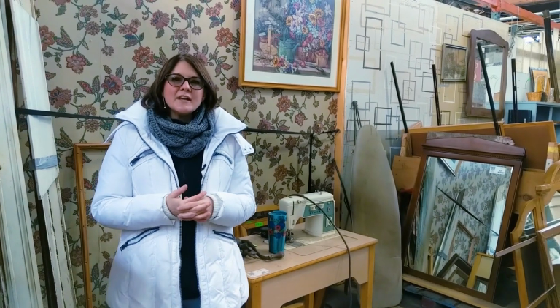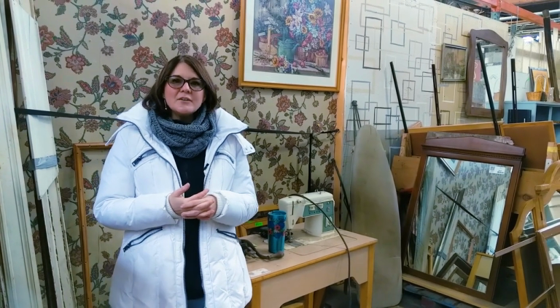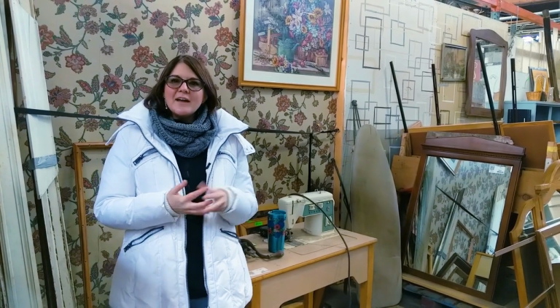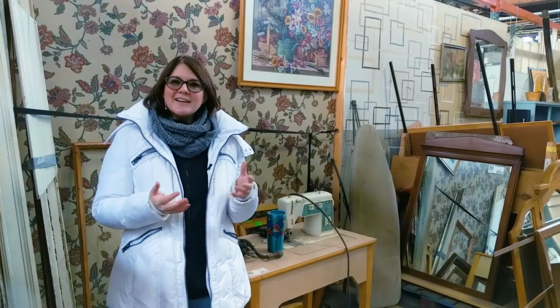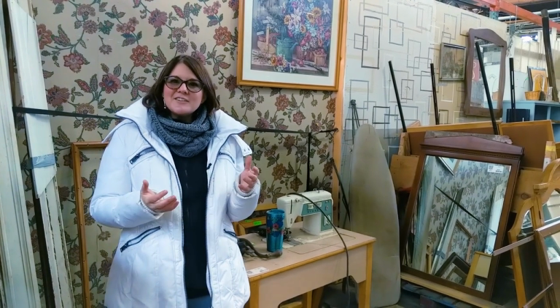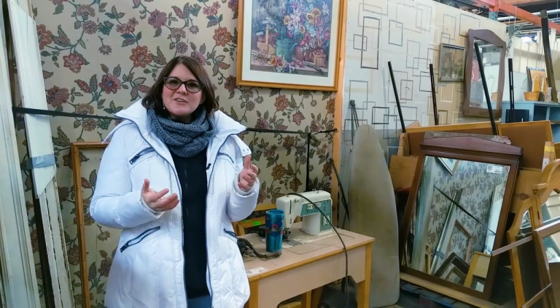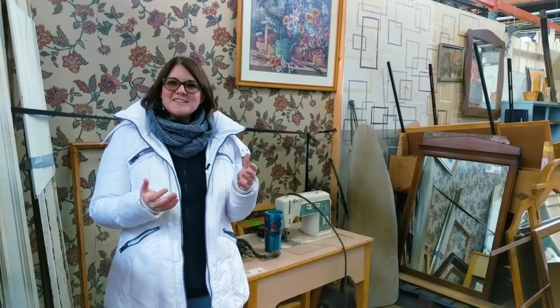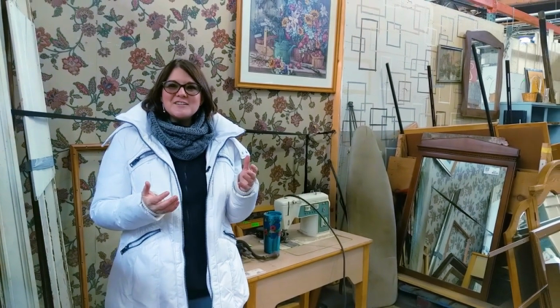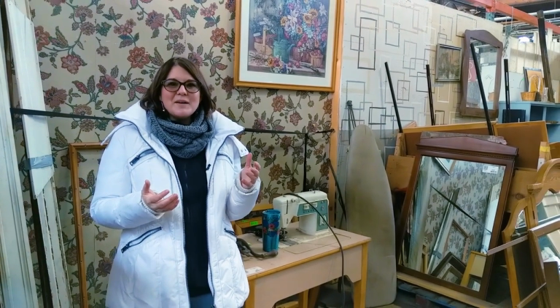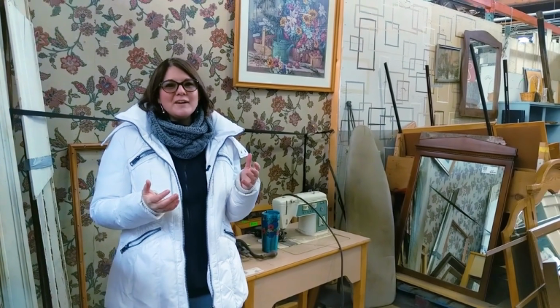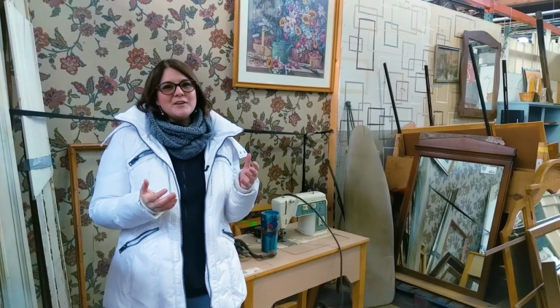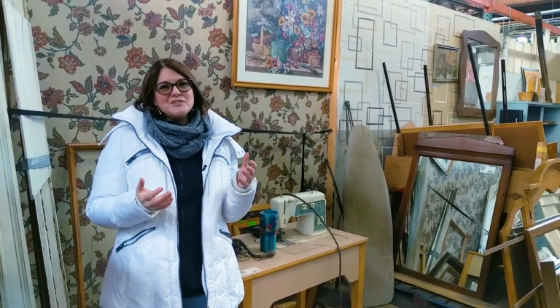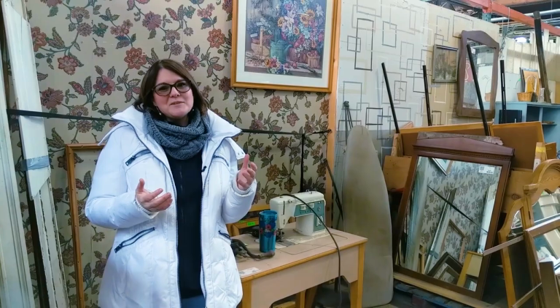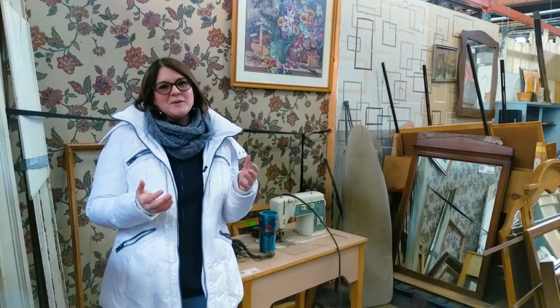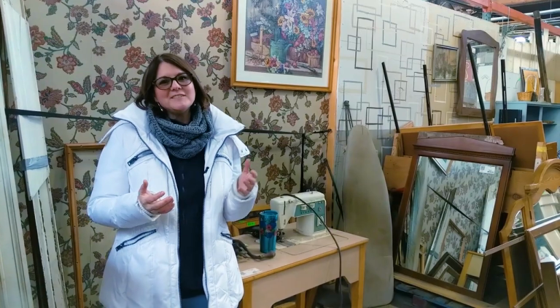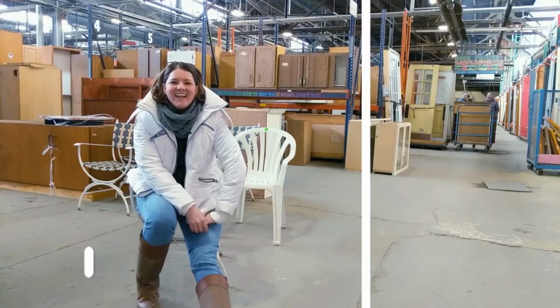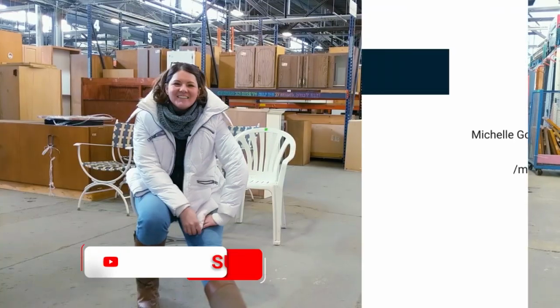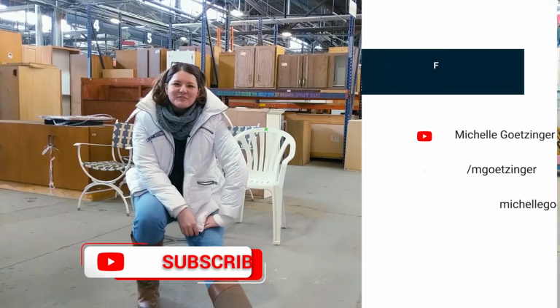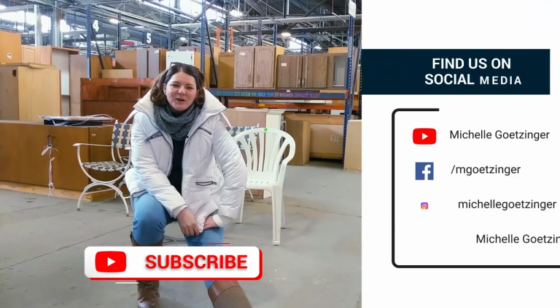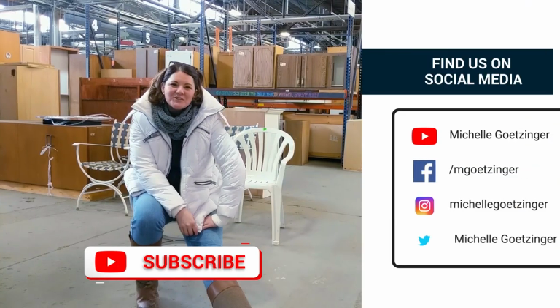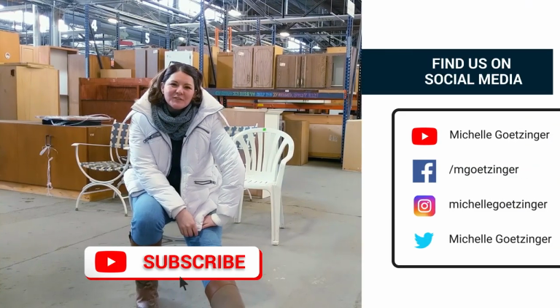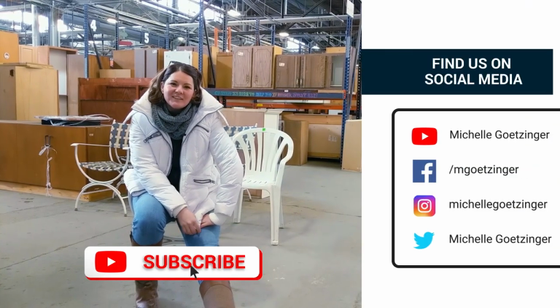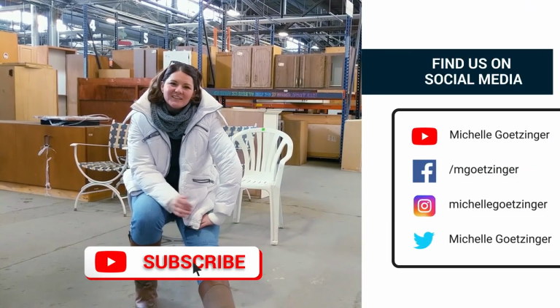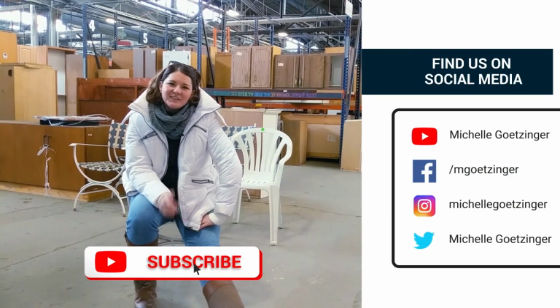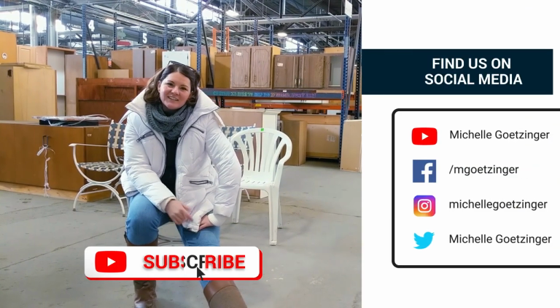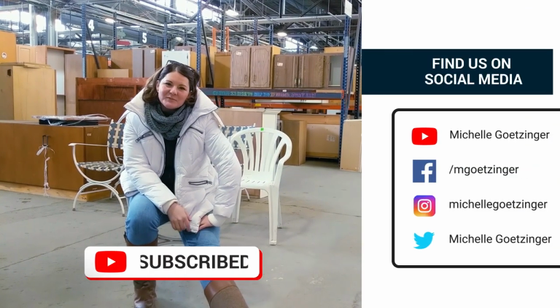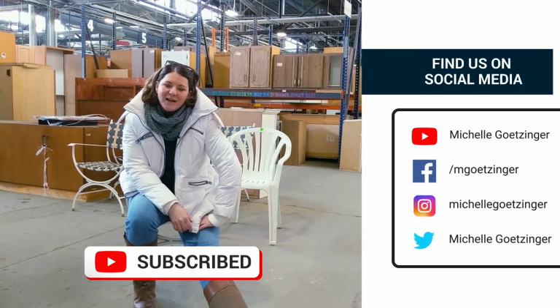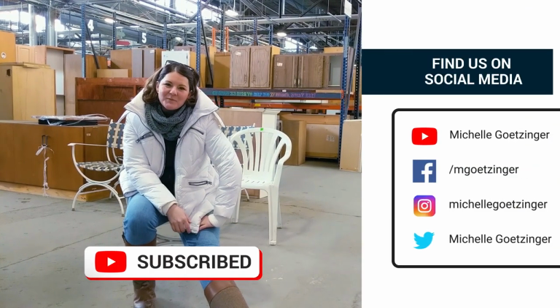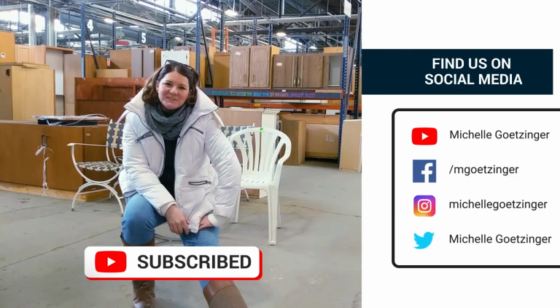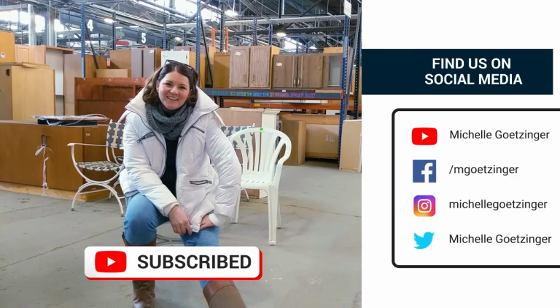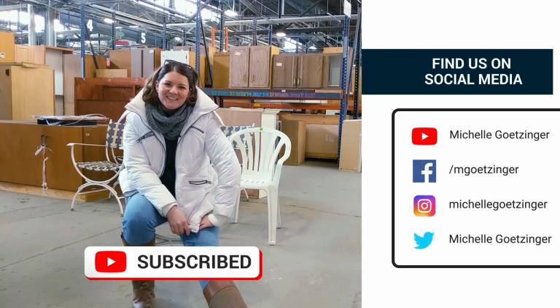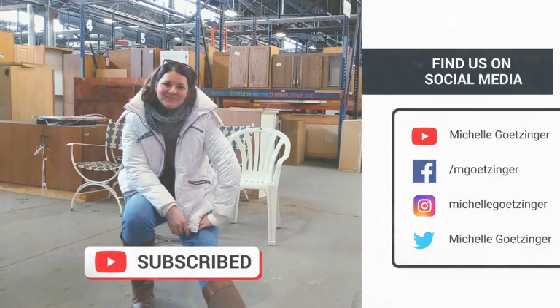Thanks for watching. Don't forget to click like and subscribe, and we'll see you next time.